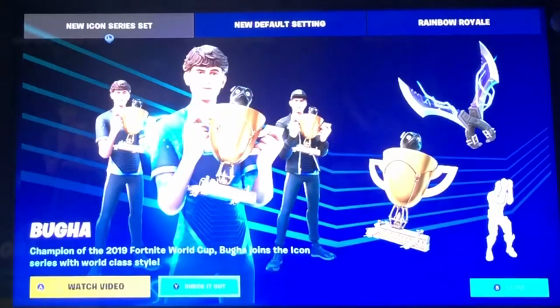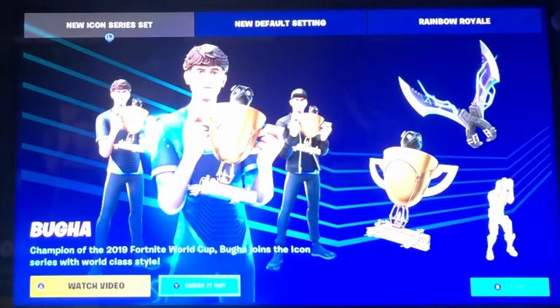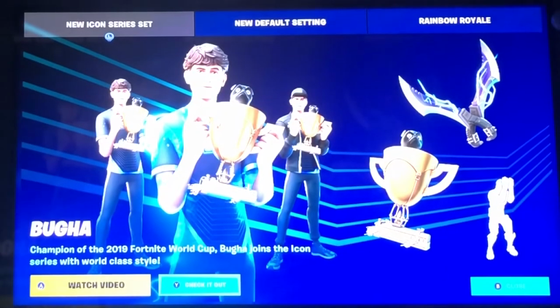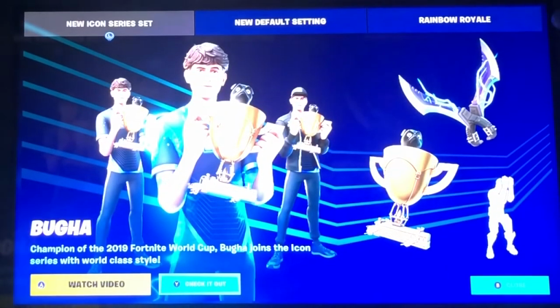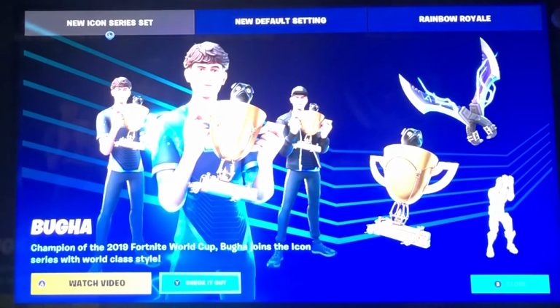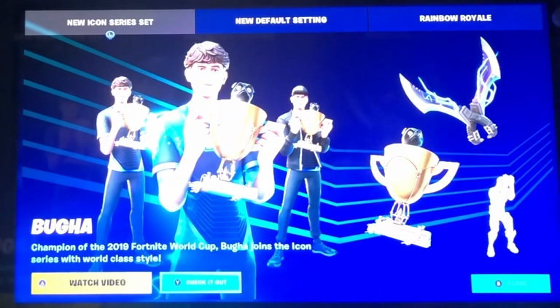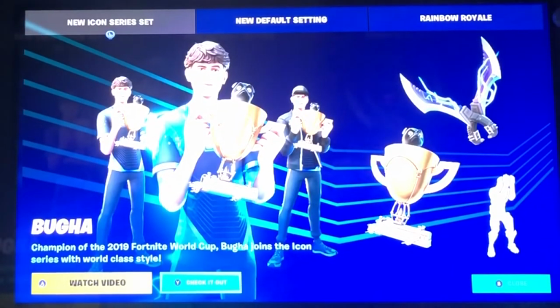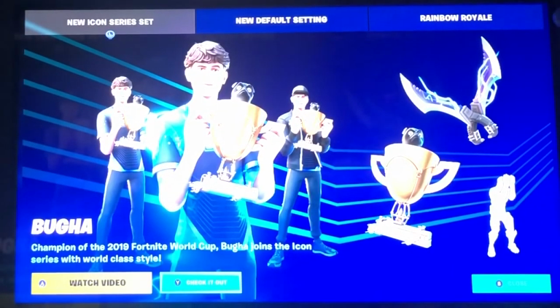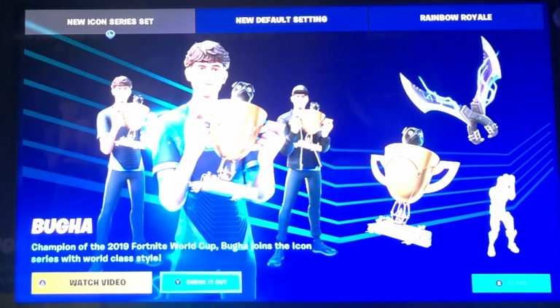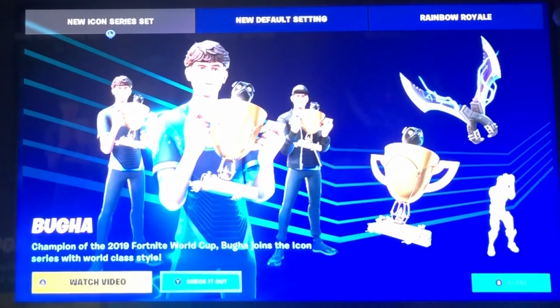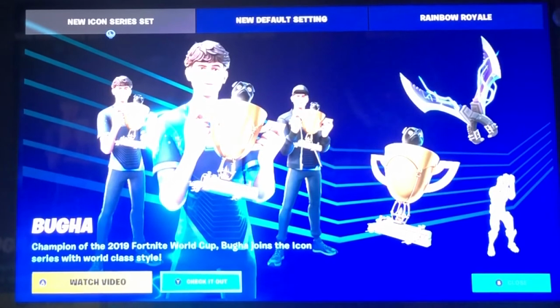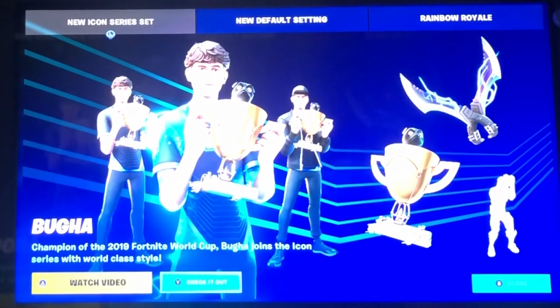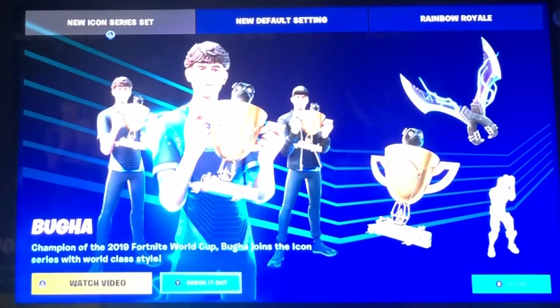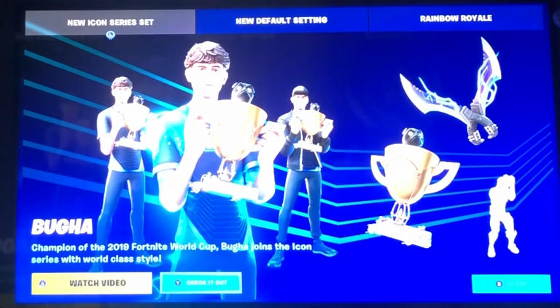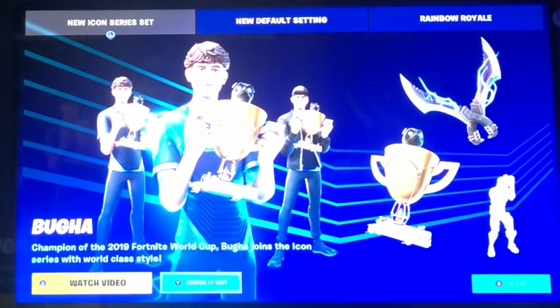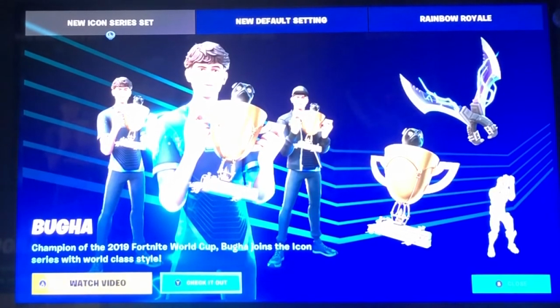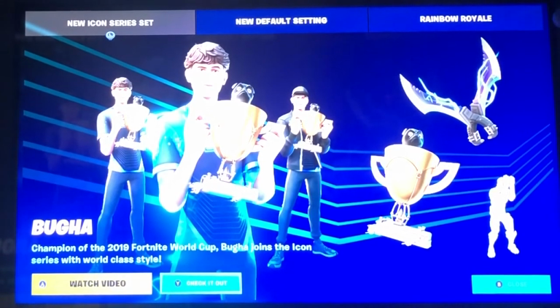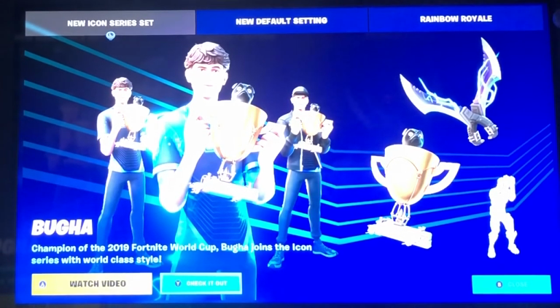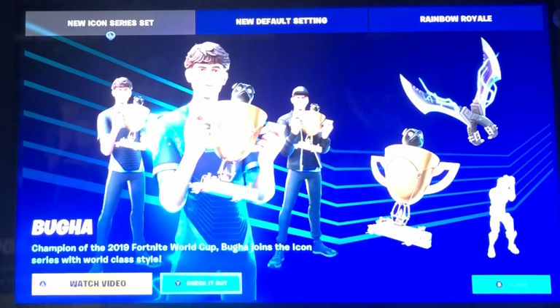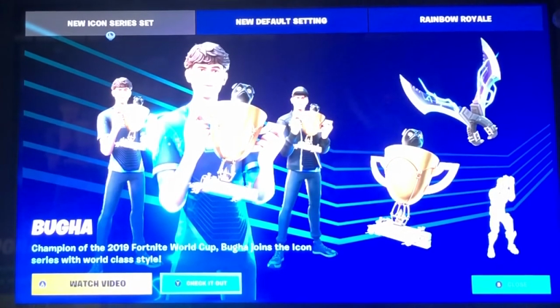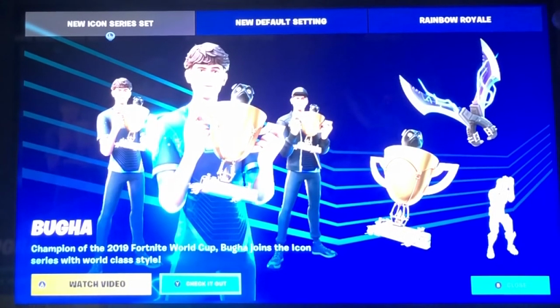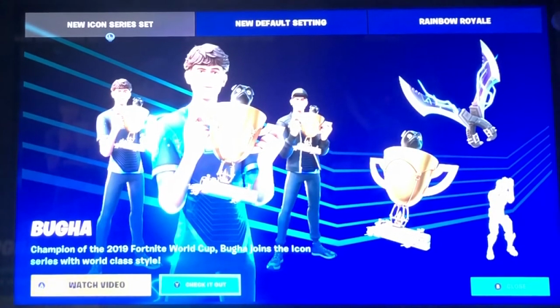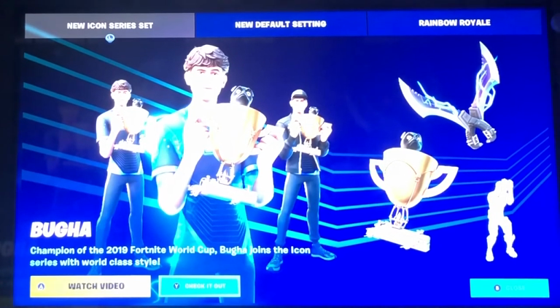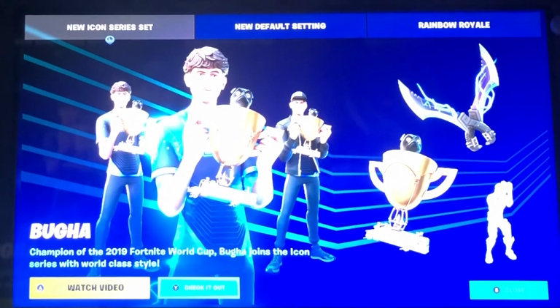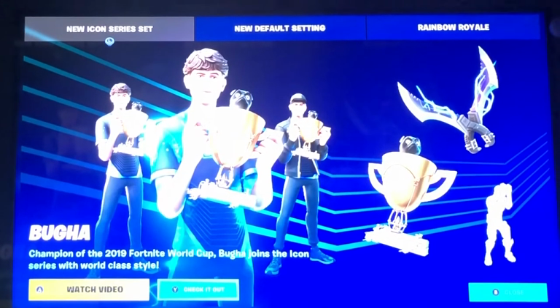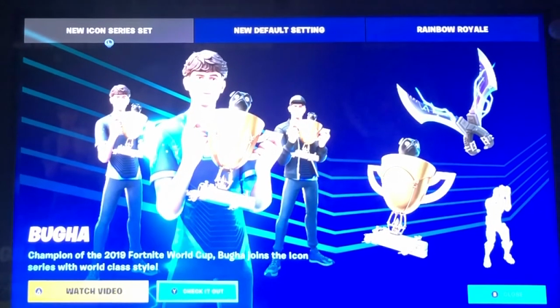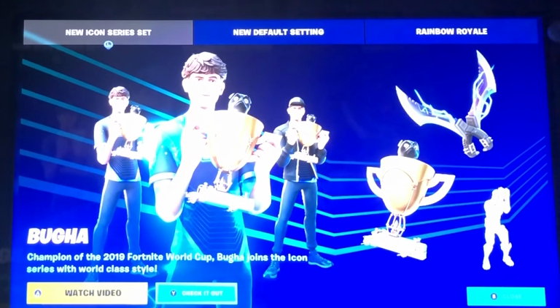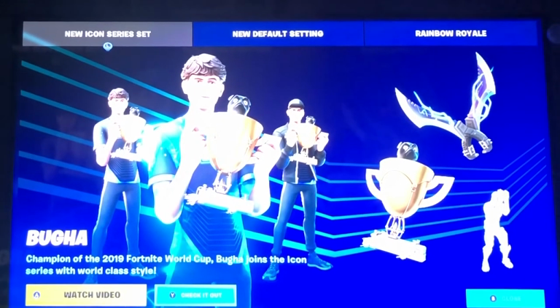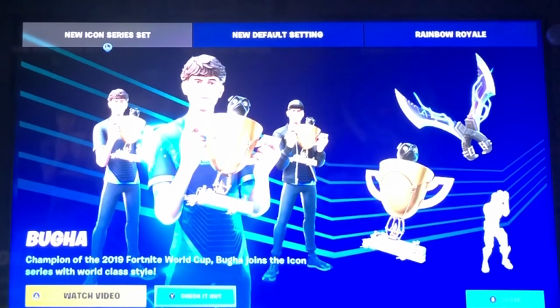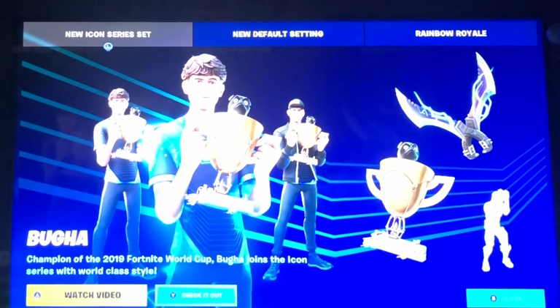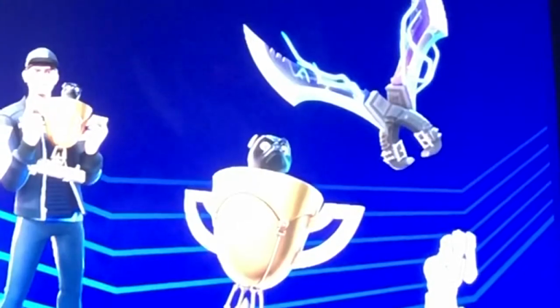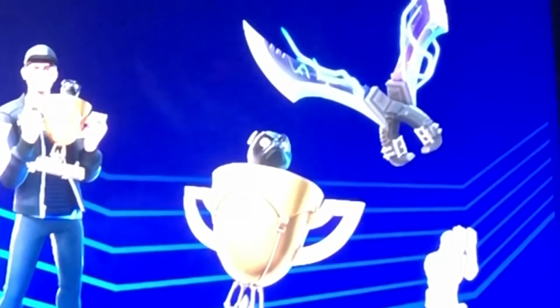Alright, so the first thing we have in the news is the new icon series set. We have Vuga and his cute little puppy.